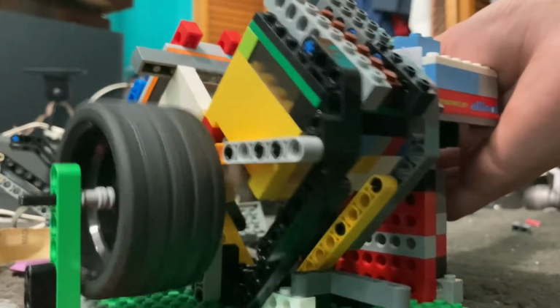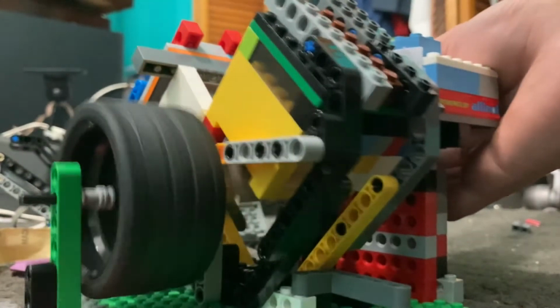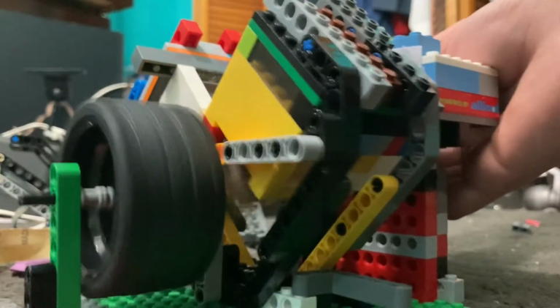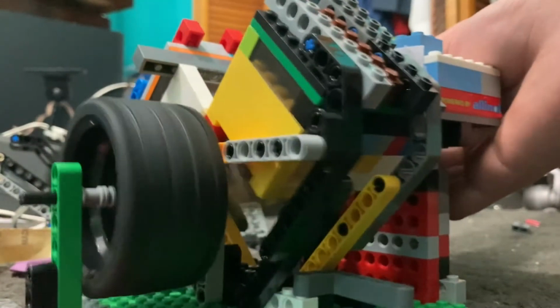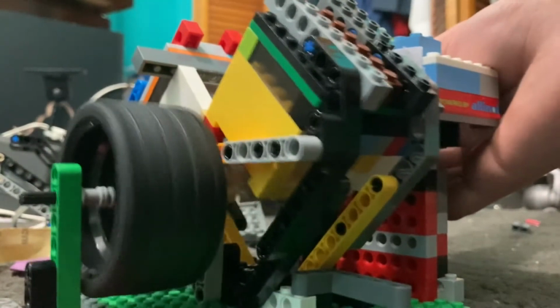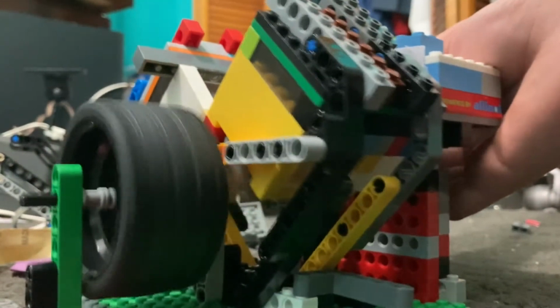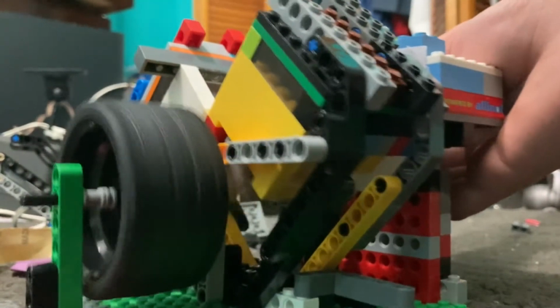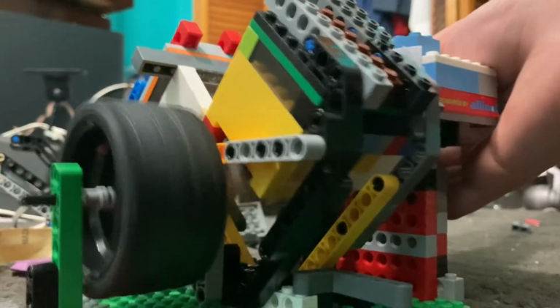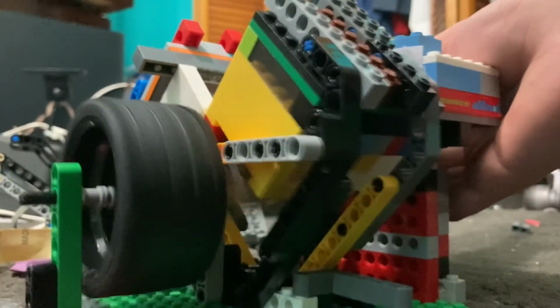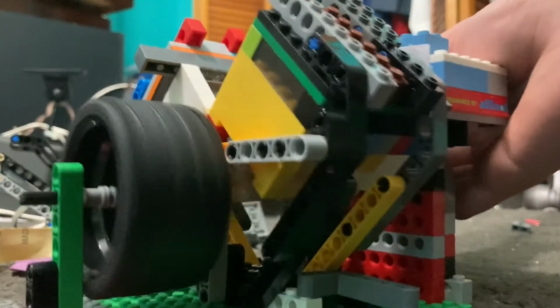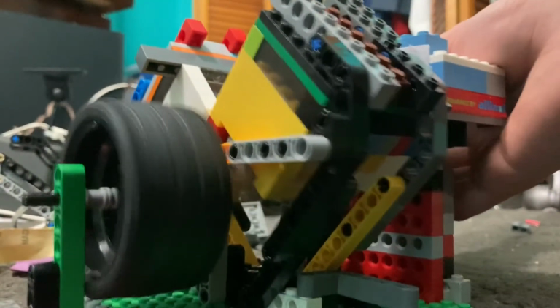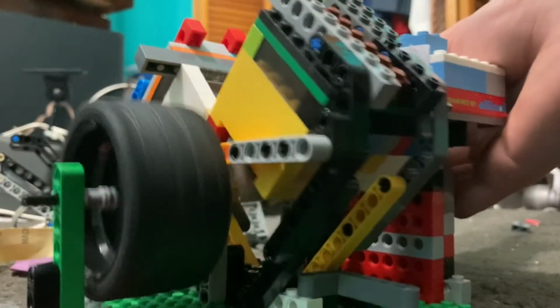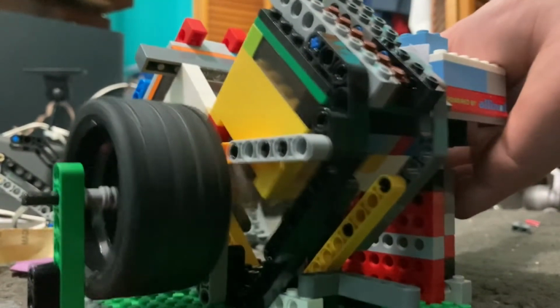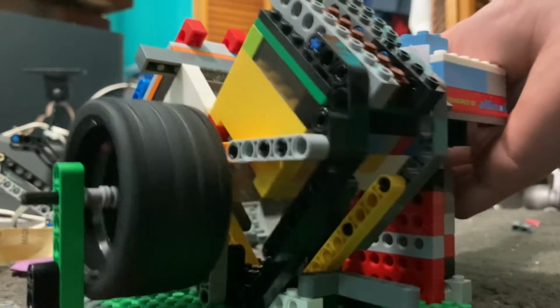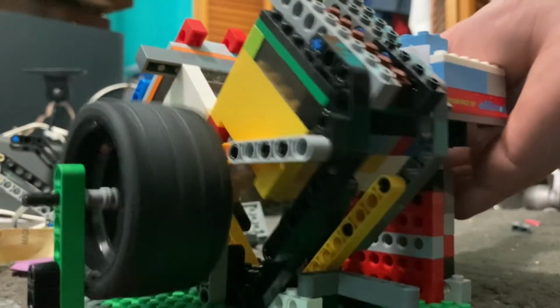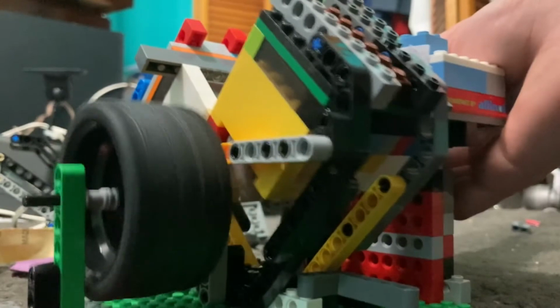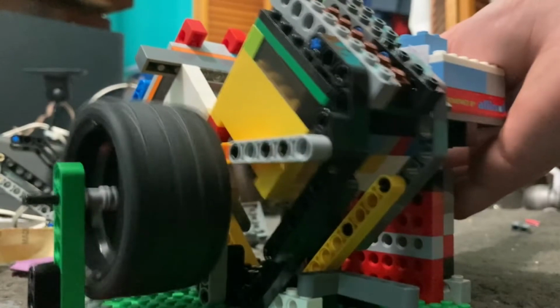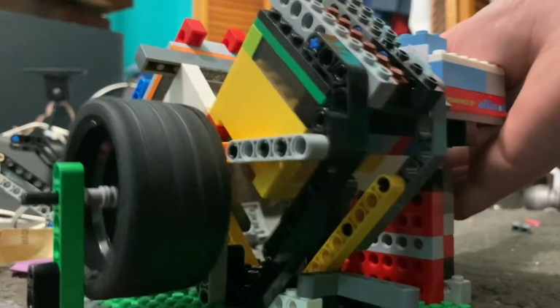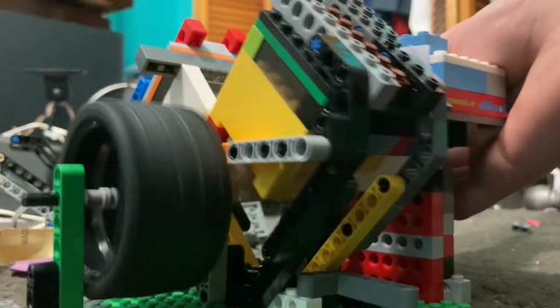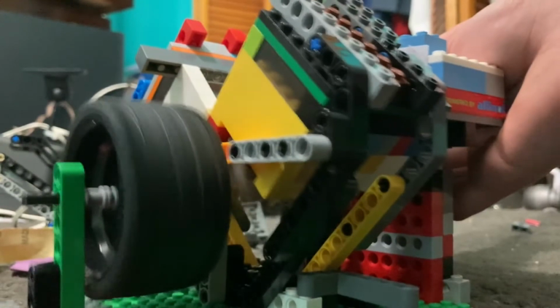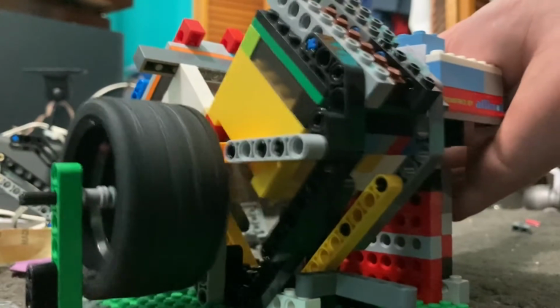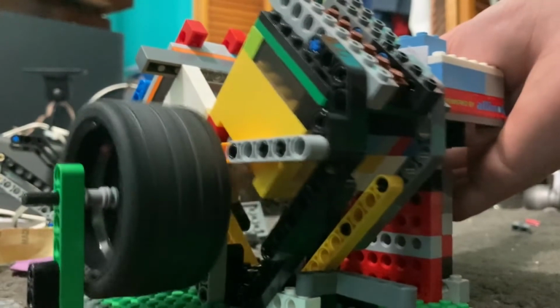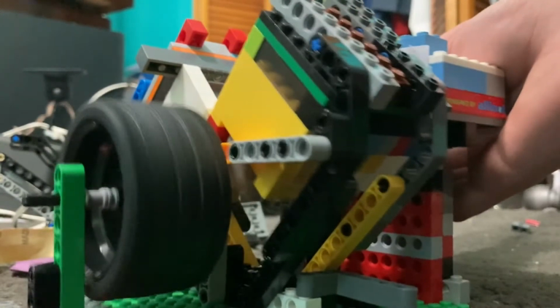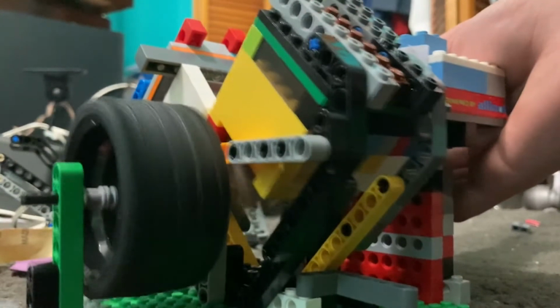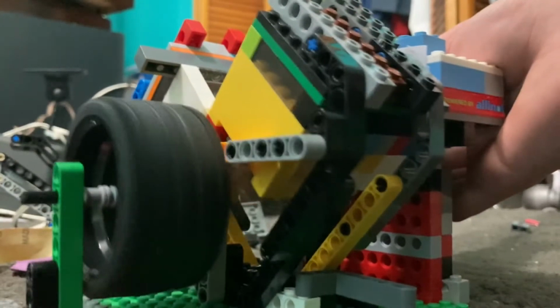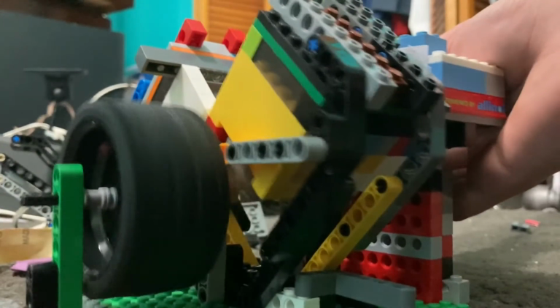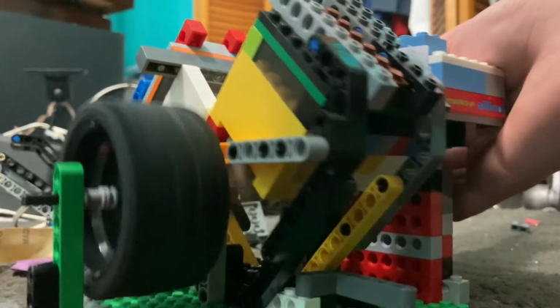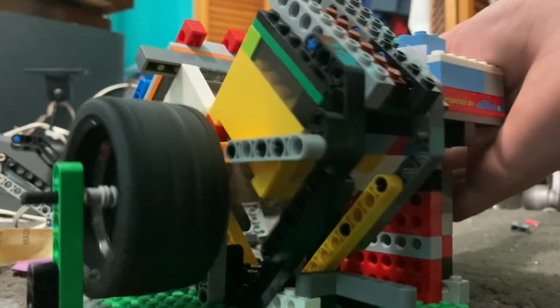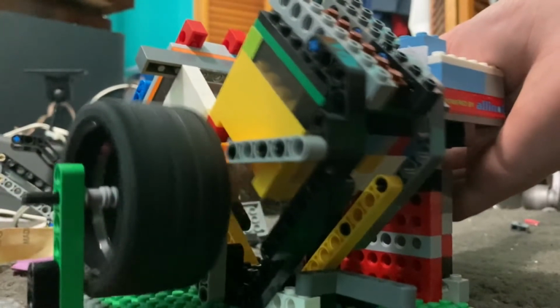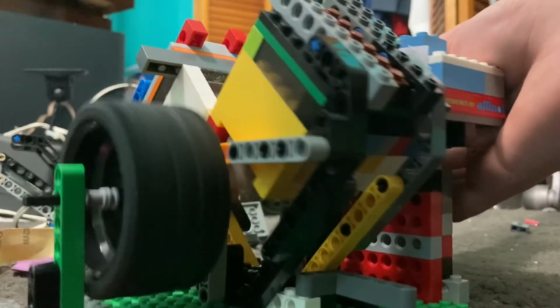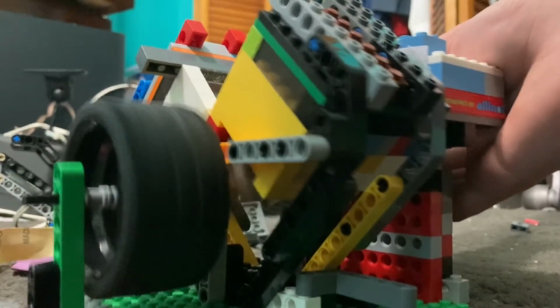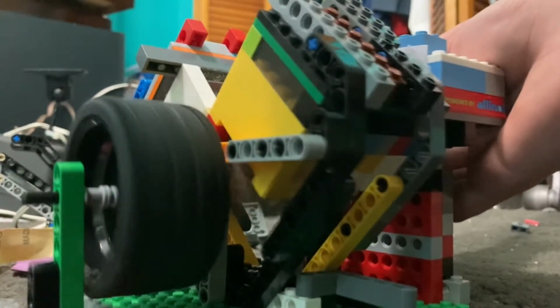The engine is running right now at maximum RPM. I'm trying to get a better angle to show it.